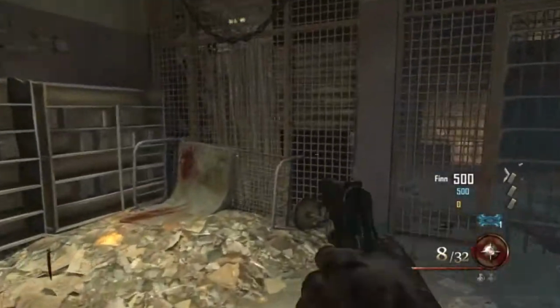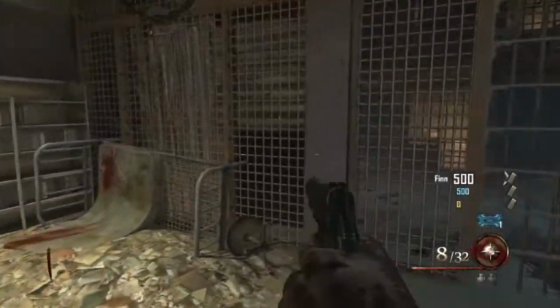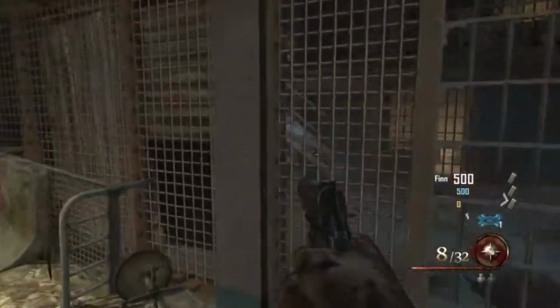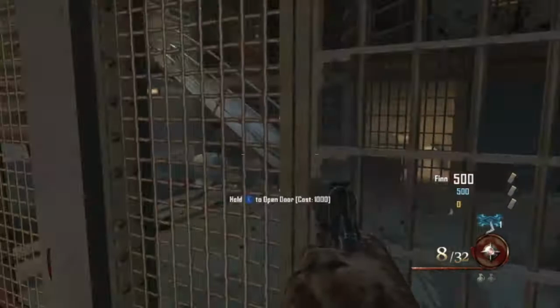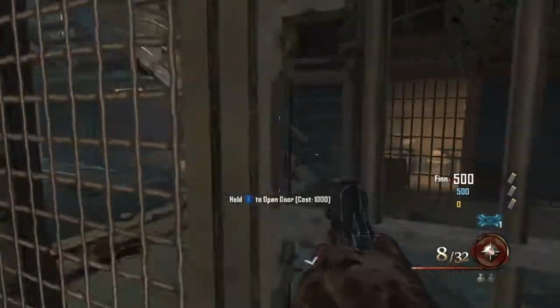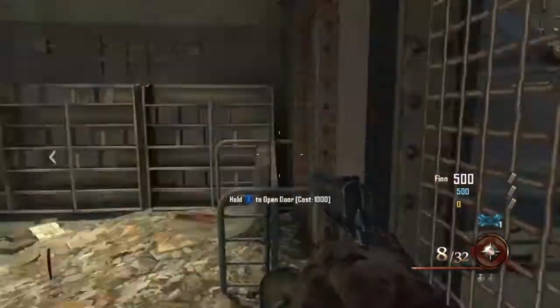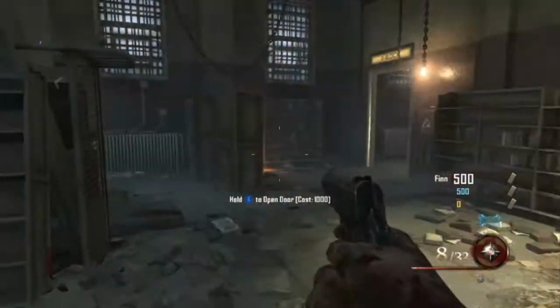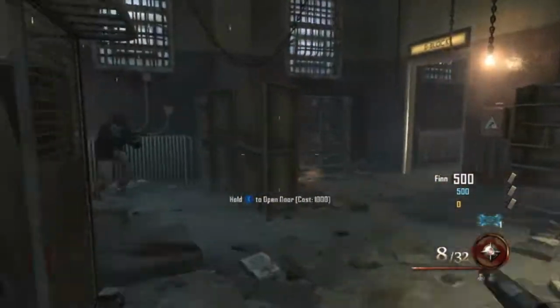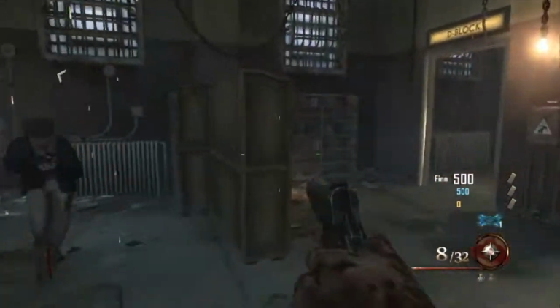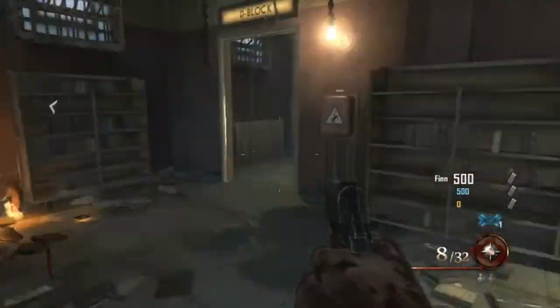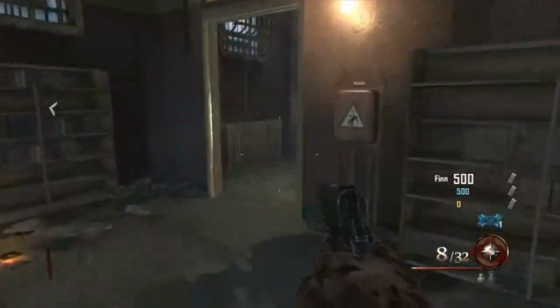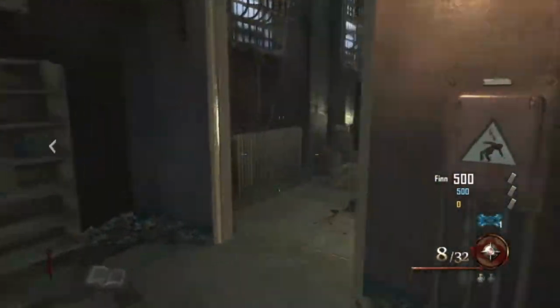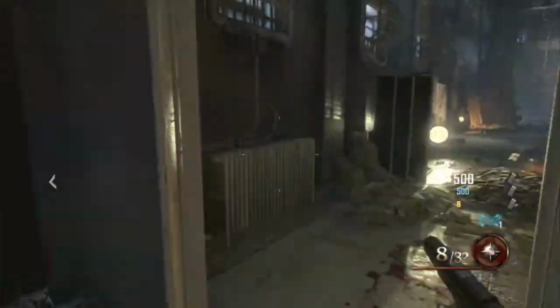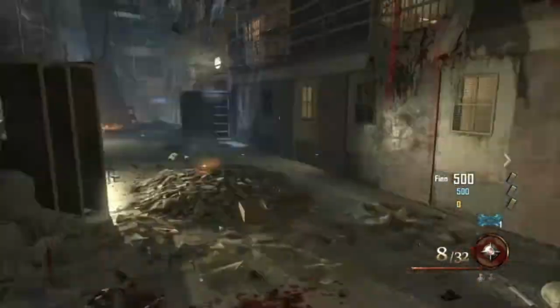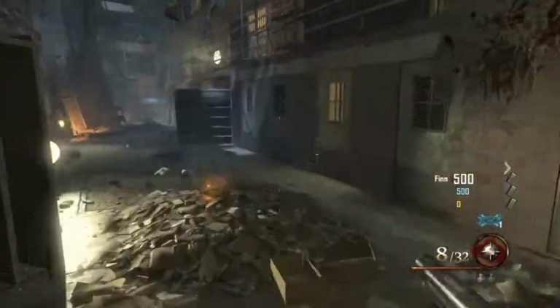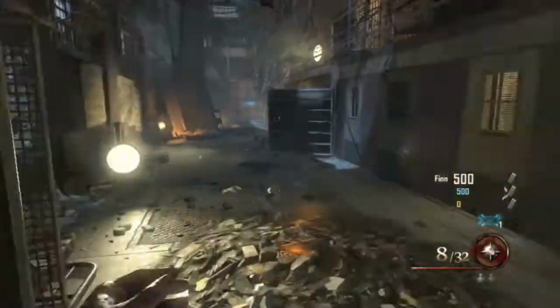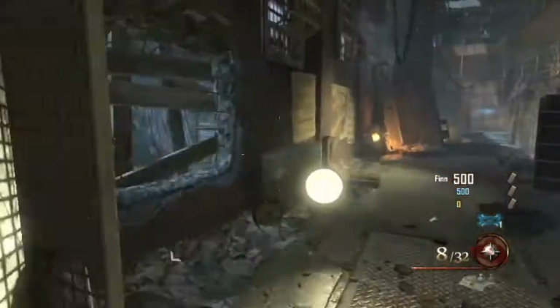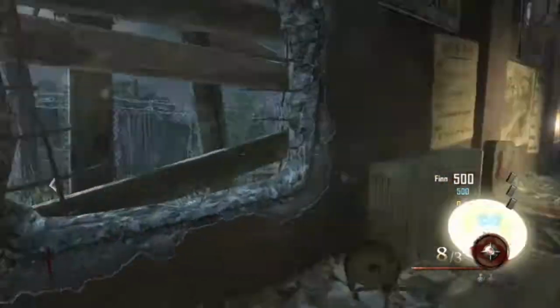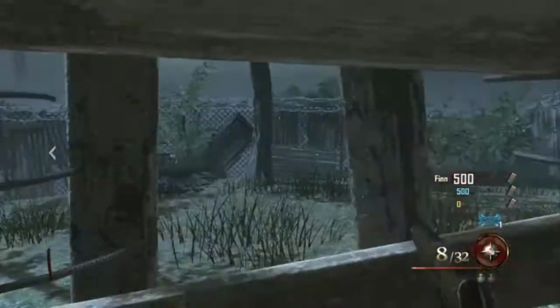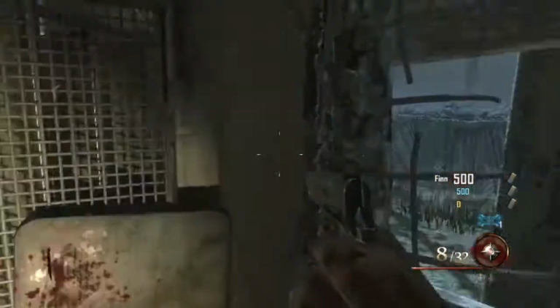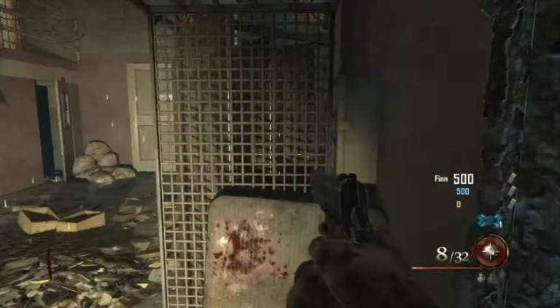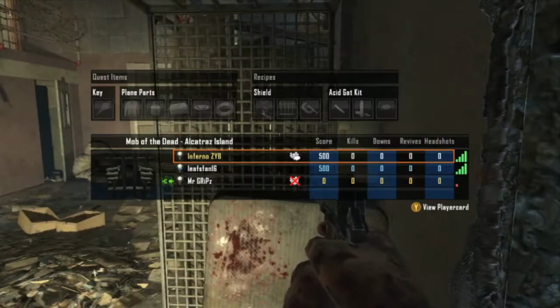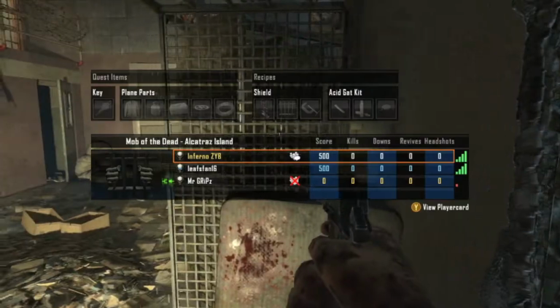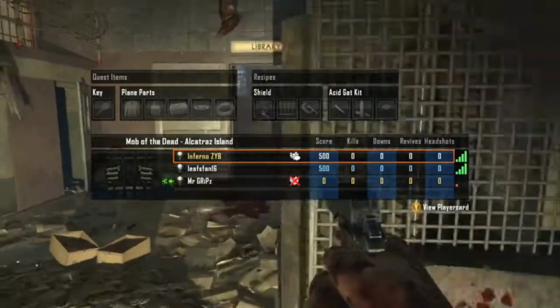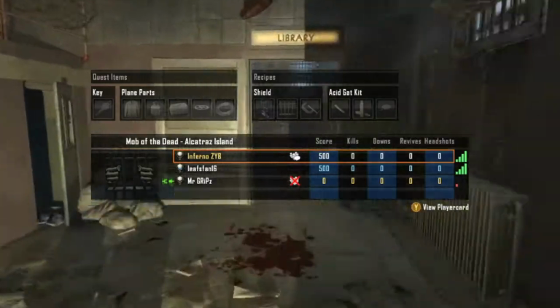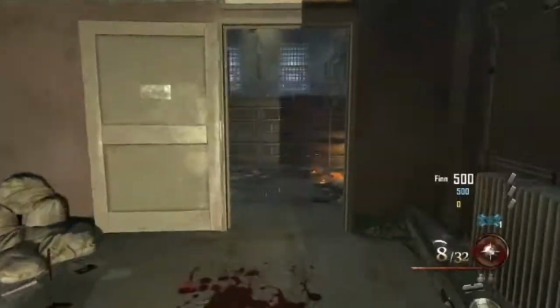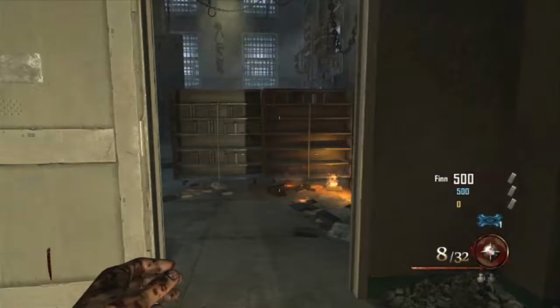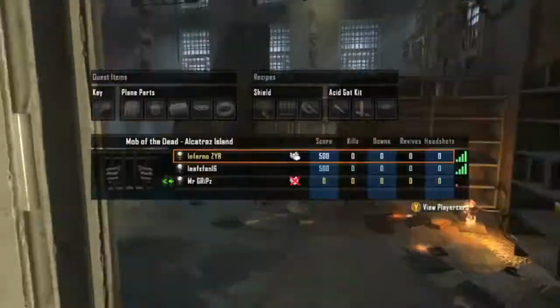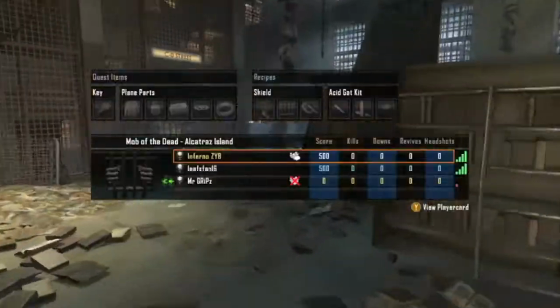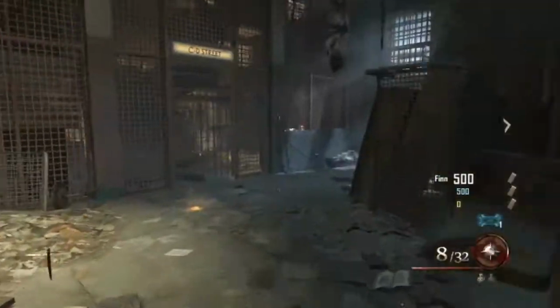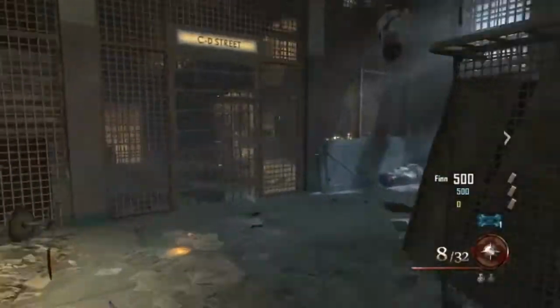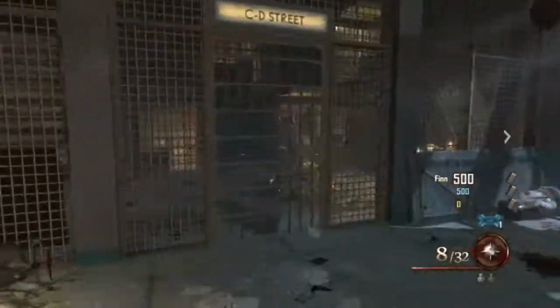So first of all, you want to get around 1,000 to first open up the first doors.